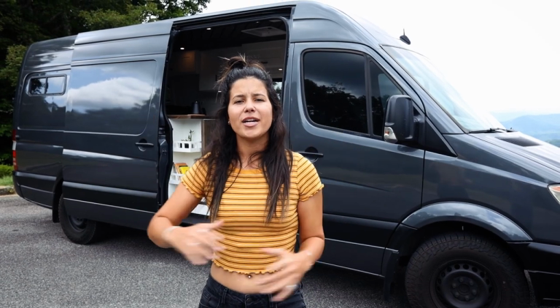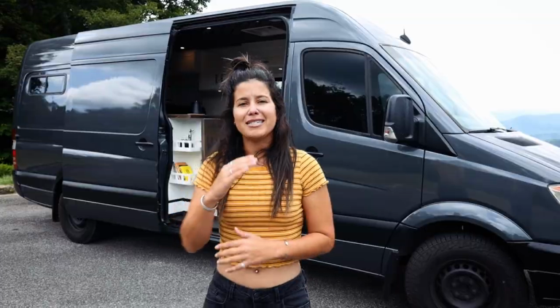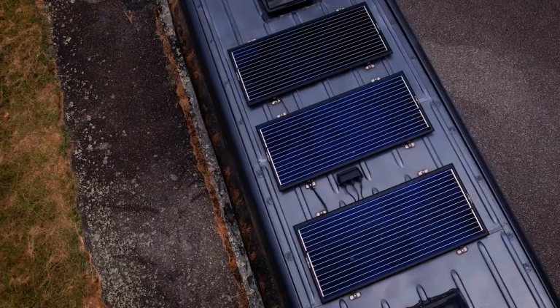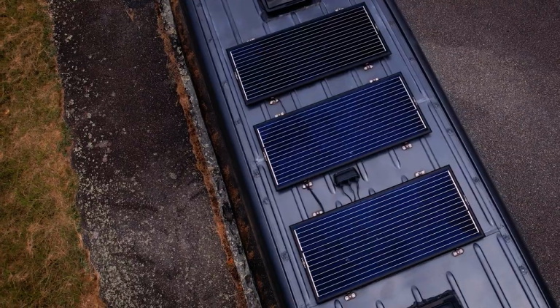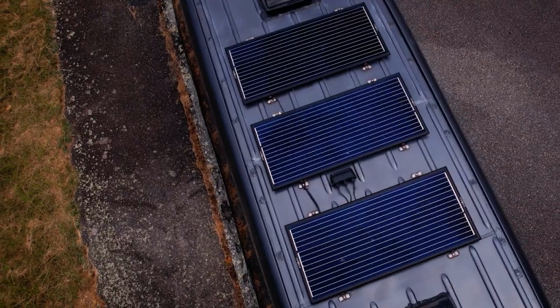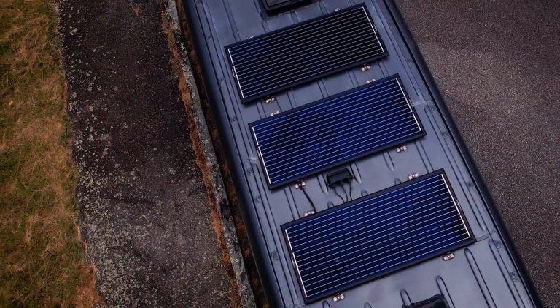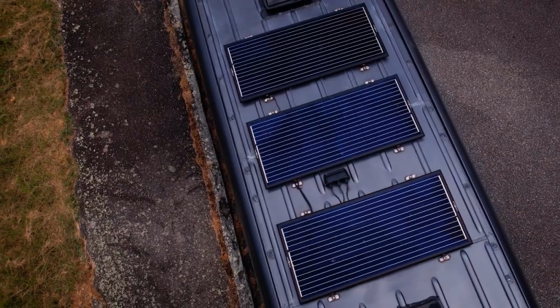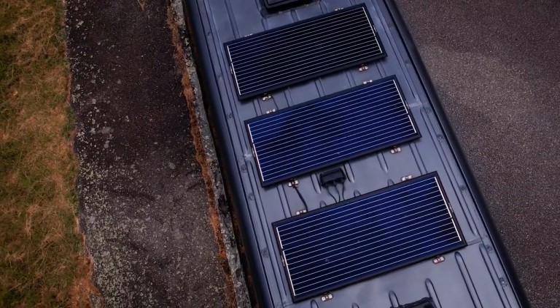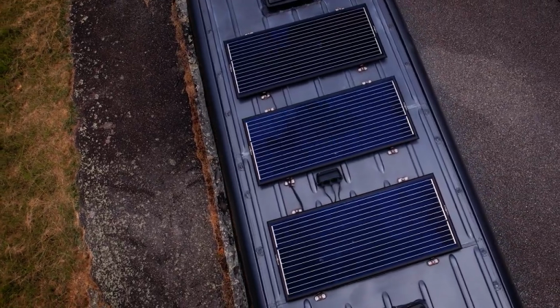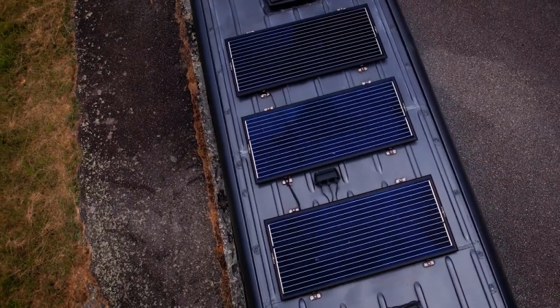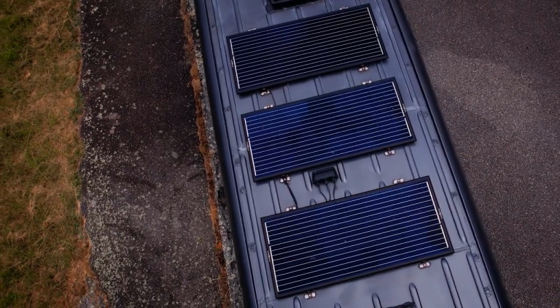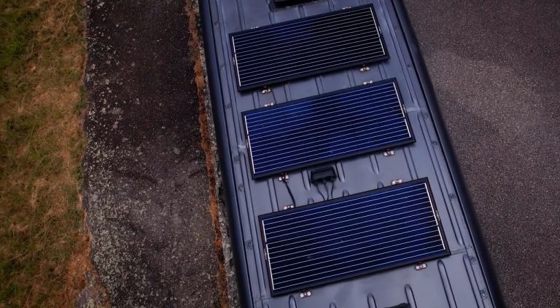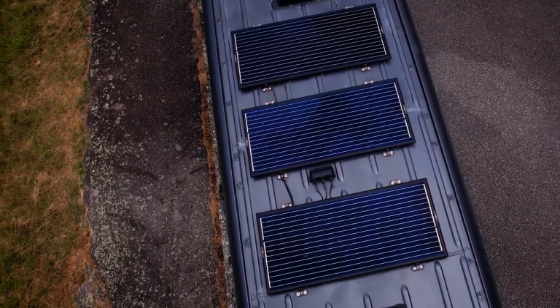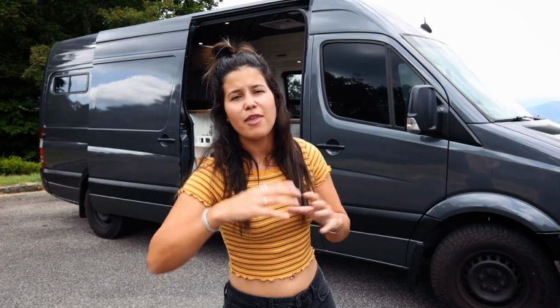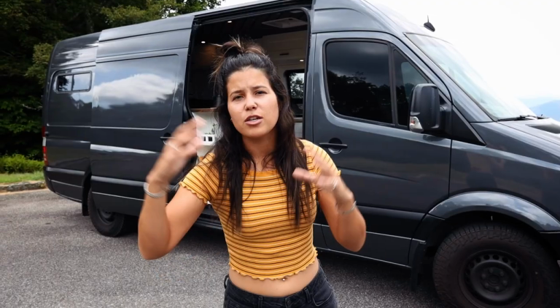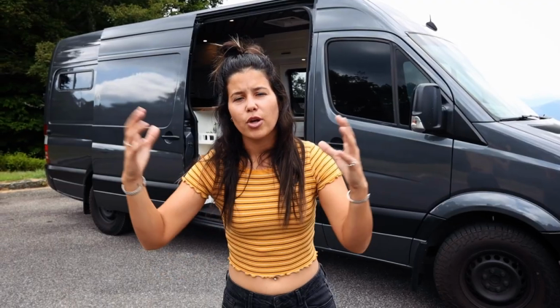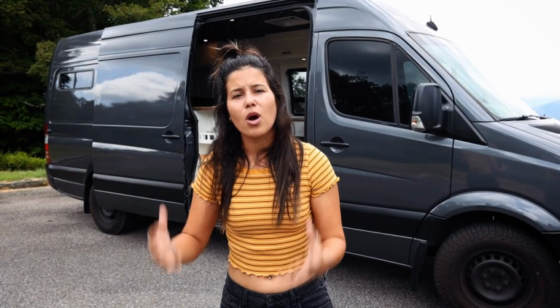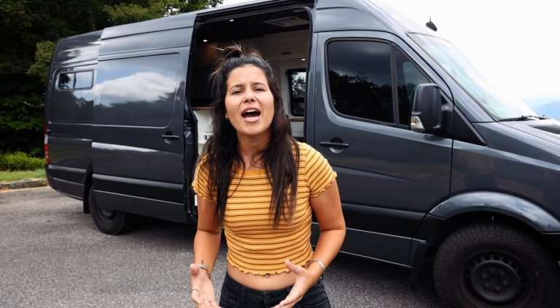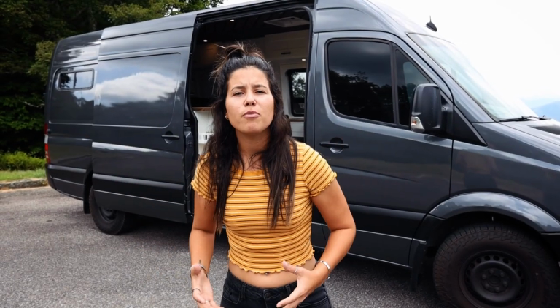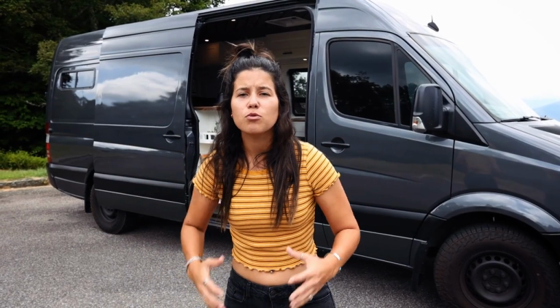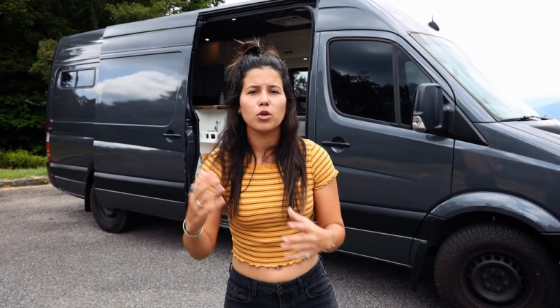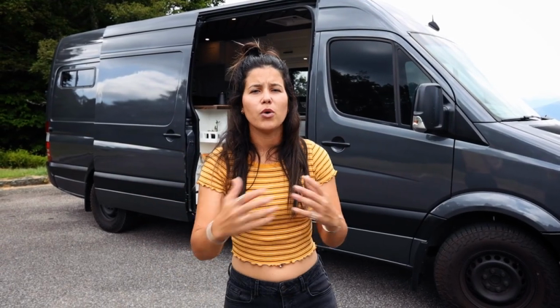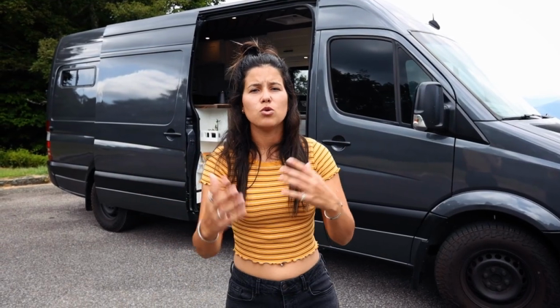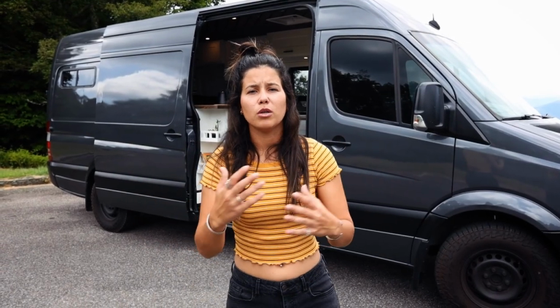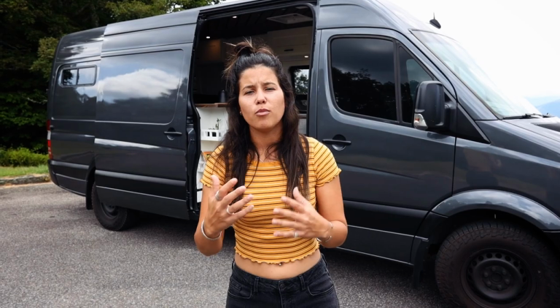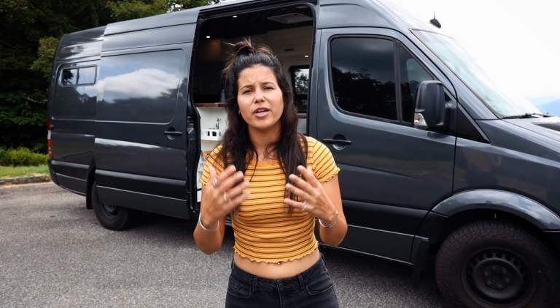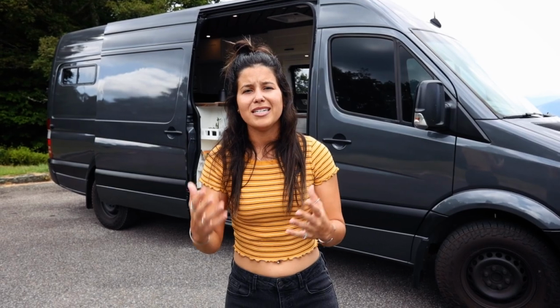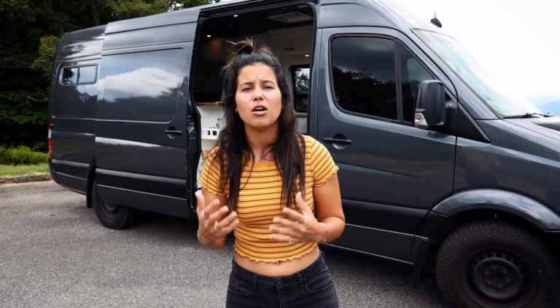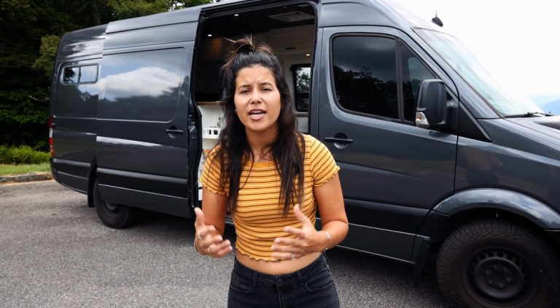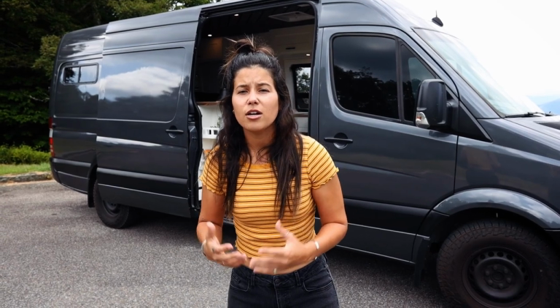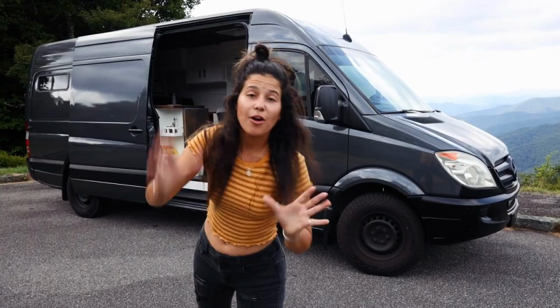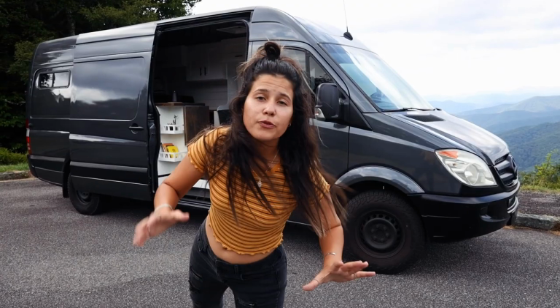Taking it up top, we are running Zamp Solar. We have three 100-watt panels that run to our battery banks, which we'll go into in a little bit more detail later.